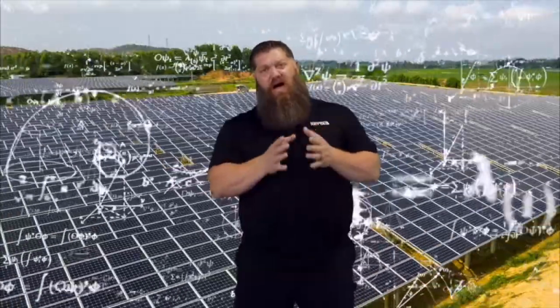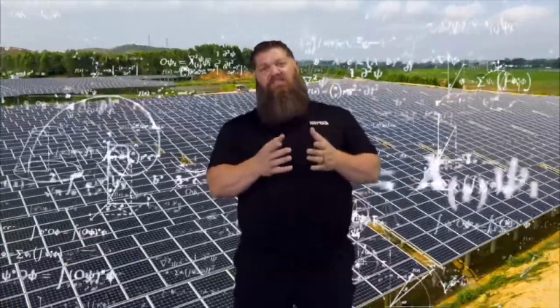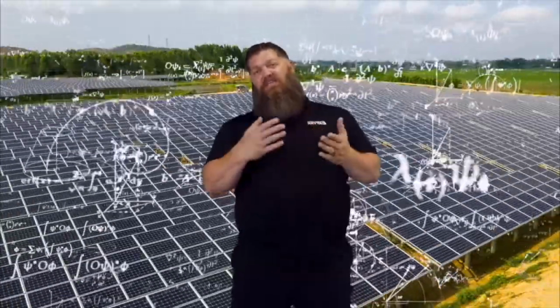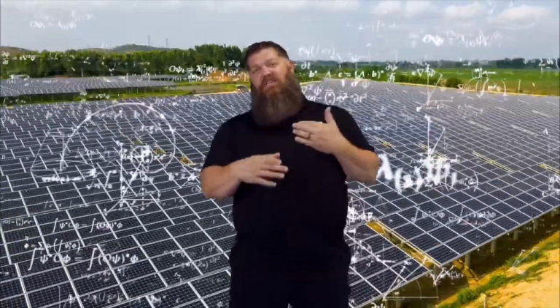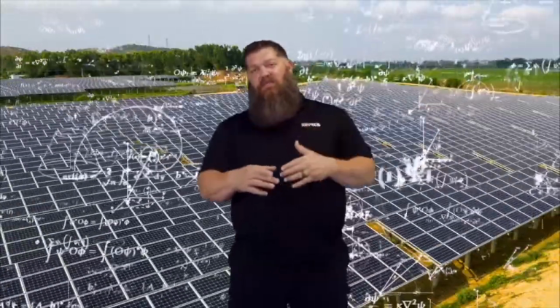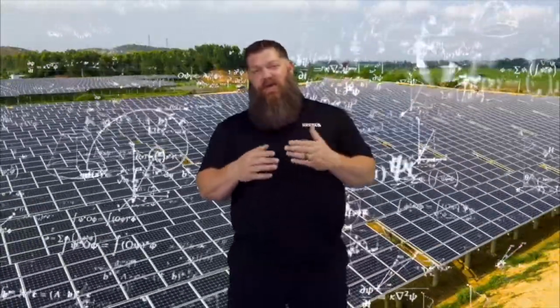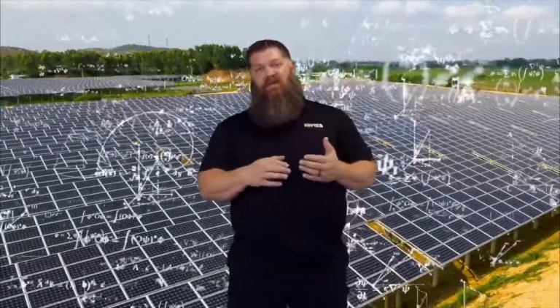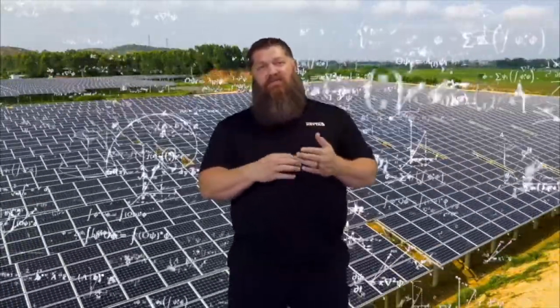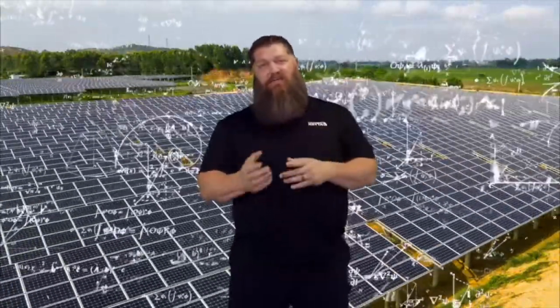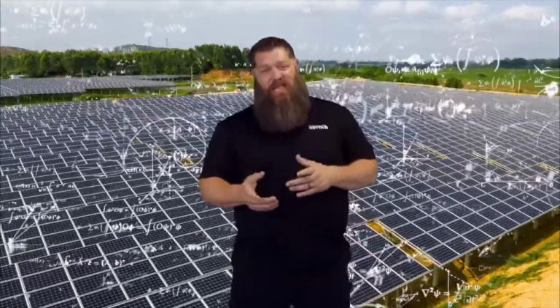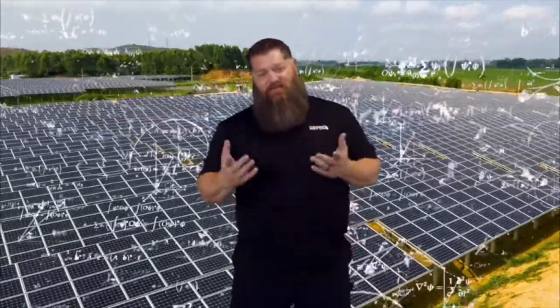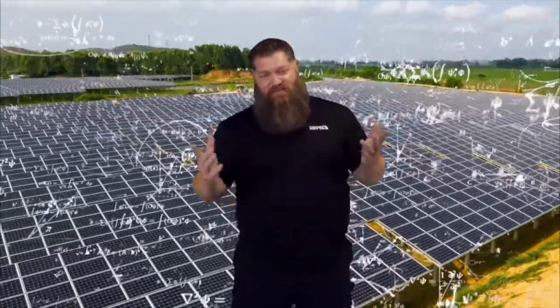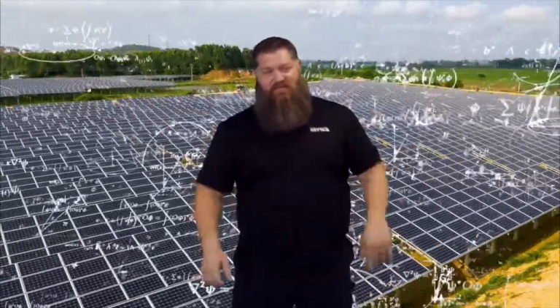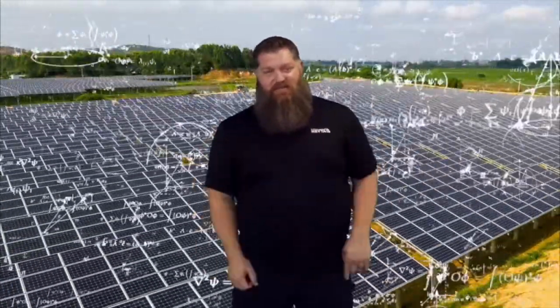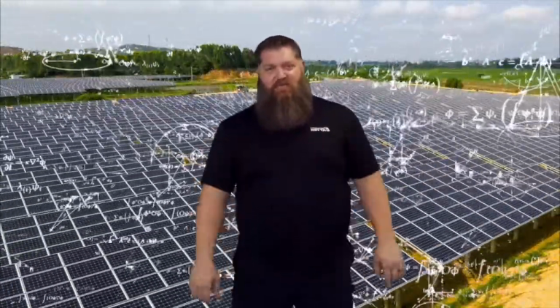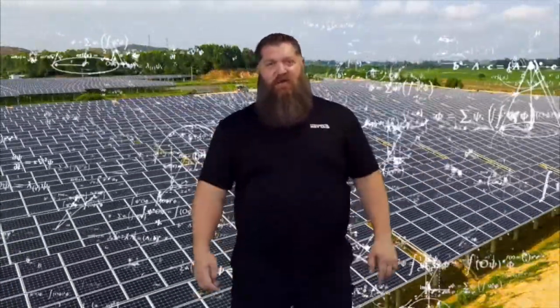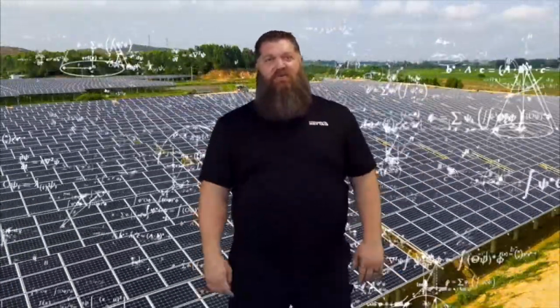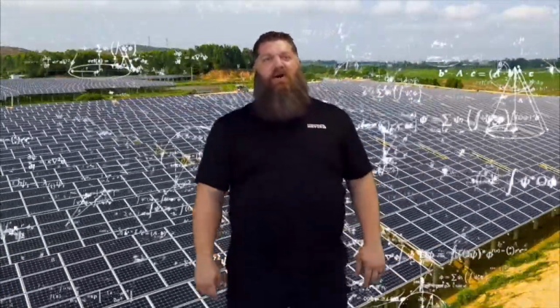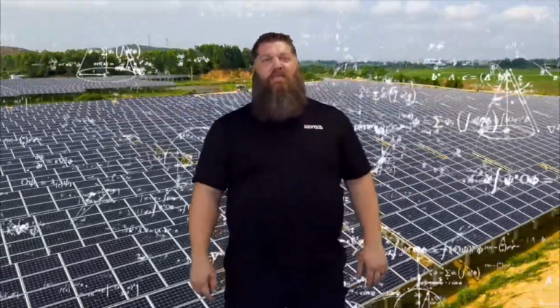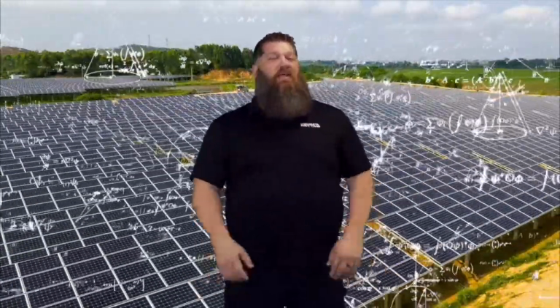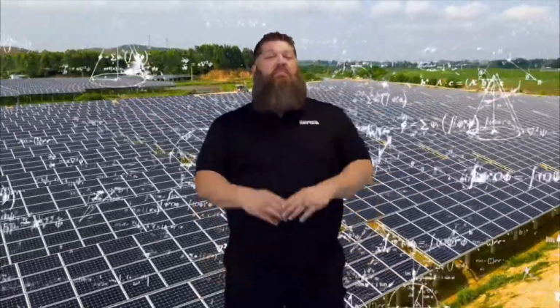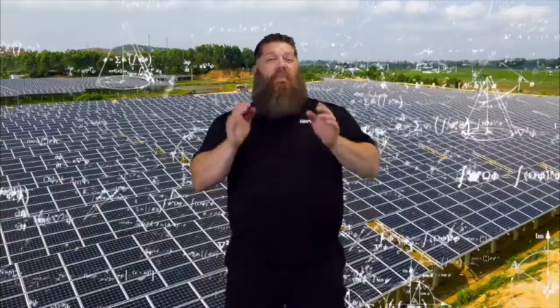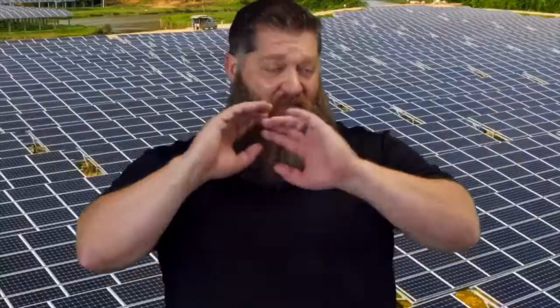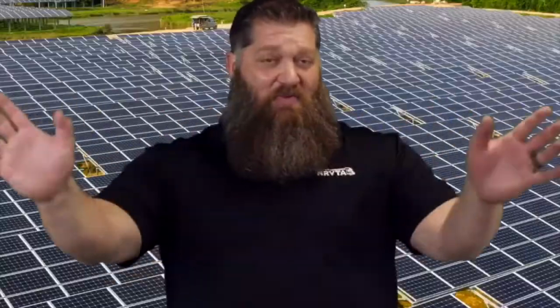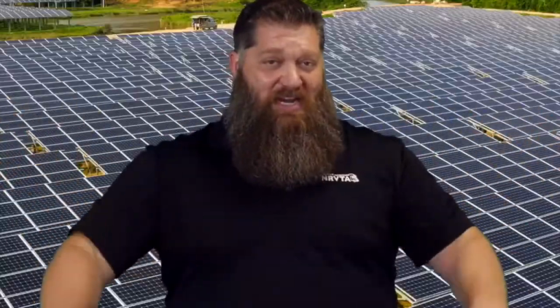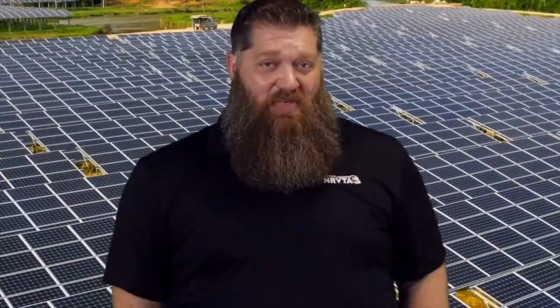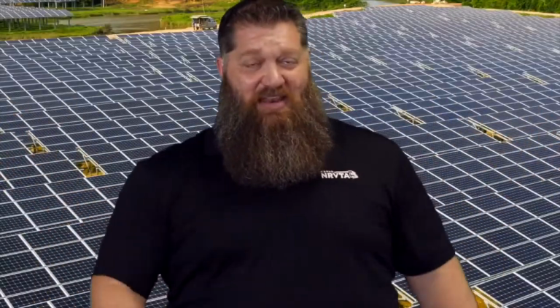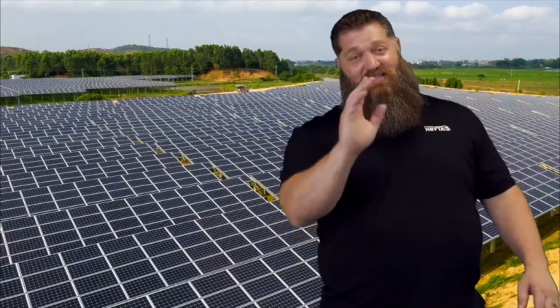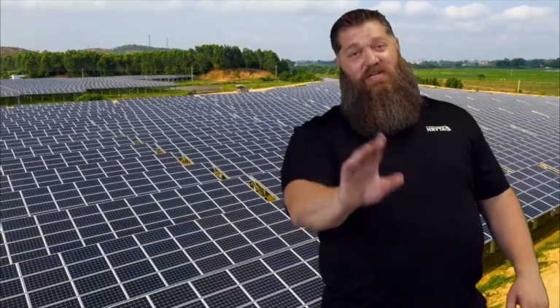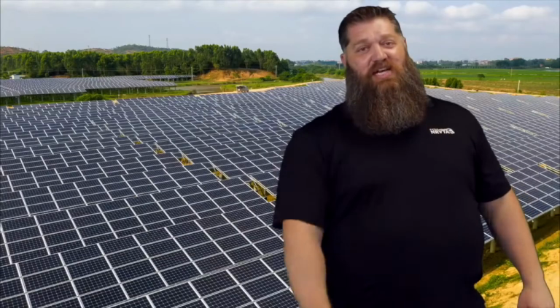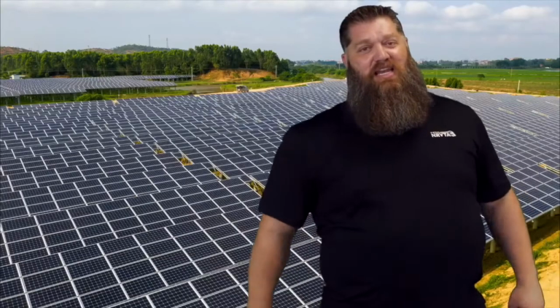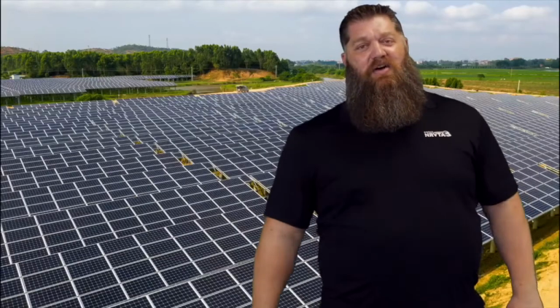Here's the thing: watts is determined by volts times amps, so it's actually a 12 to 1 ratio. But you don't need to know that — here's what you need to know.